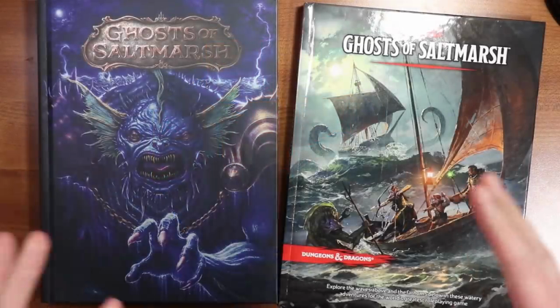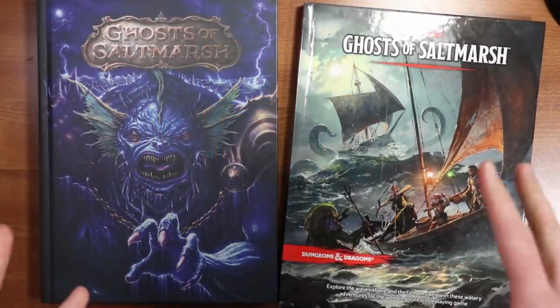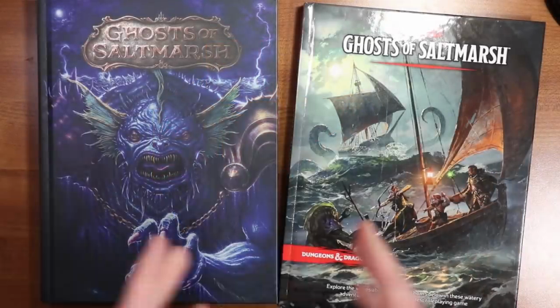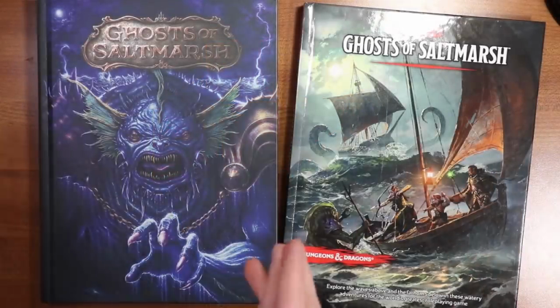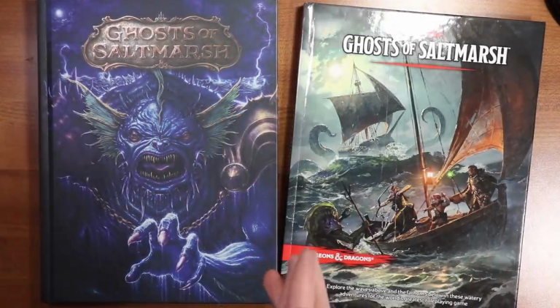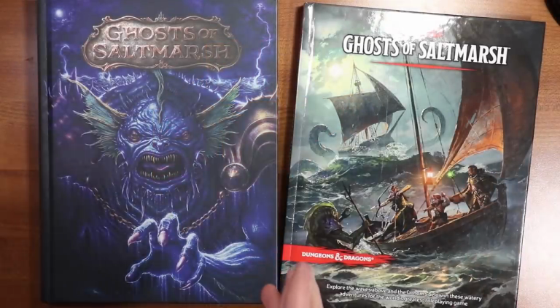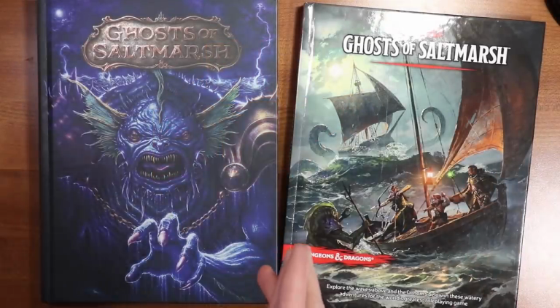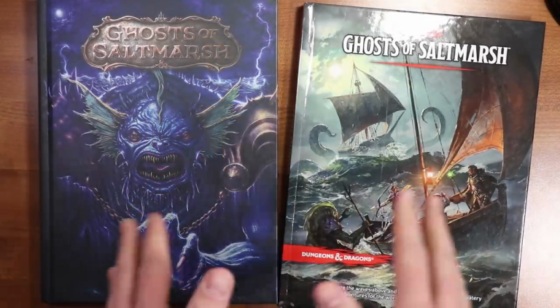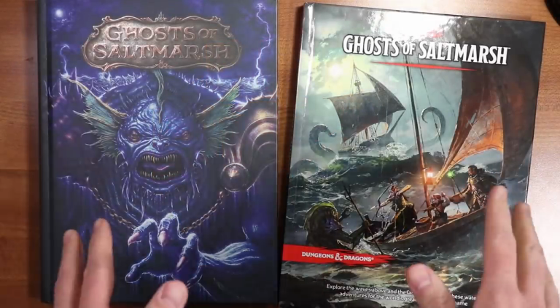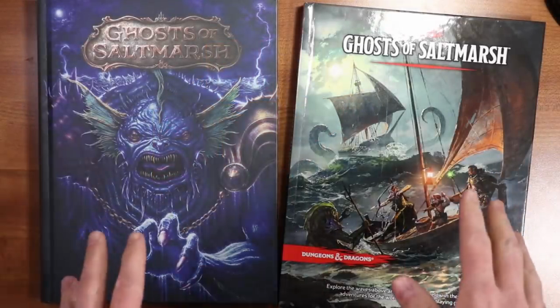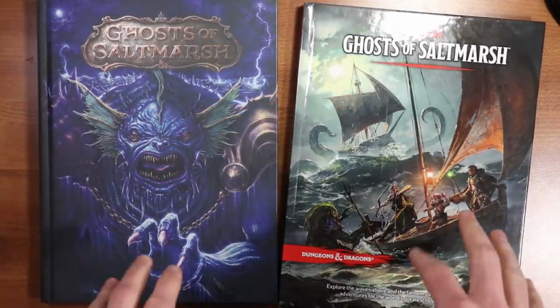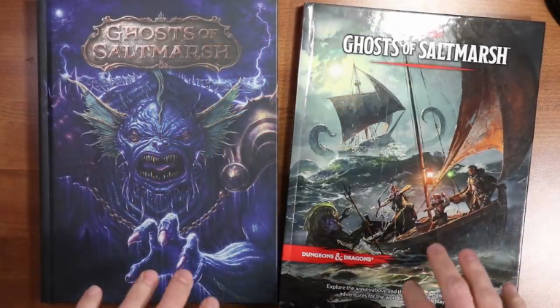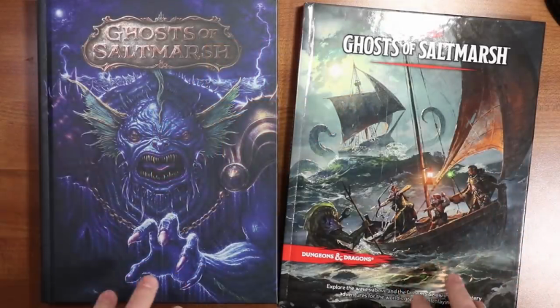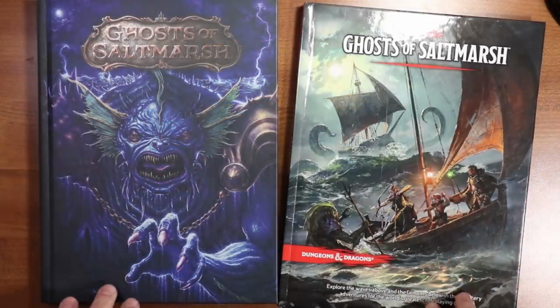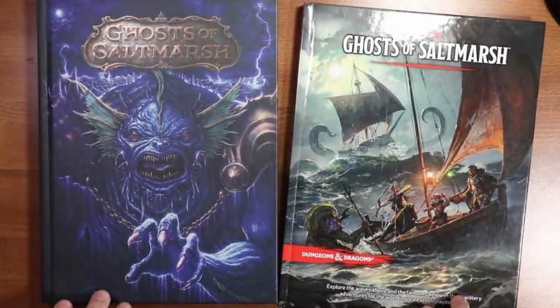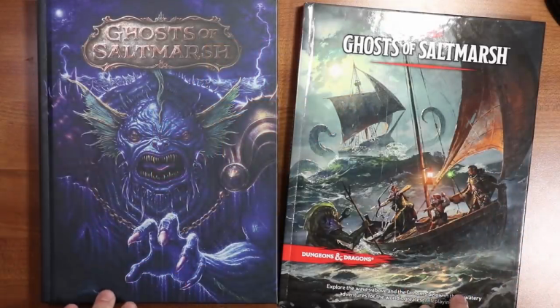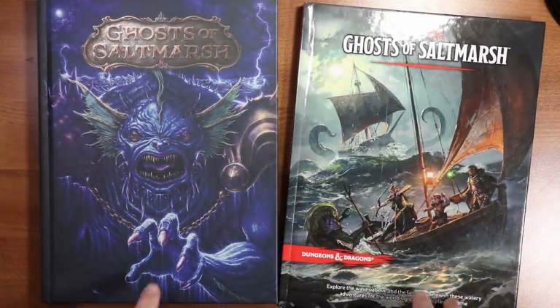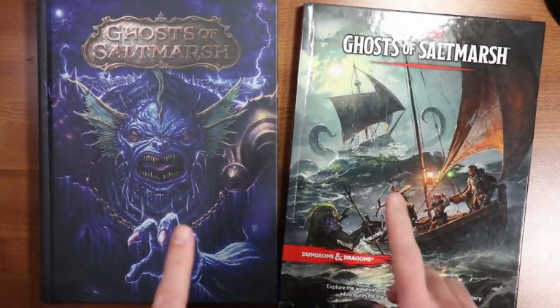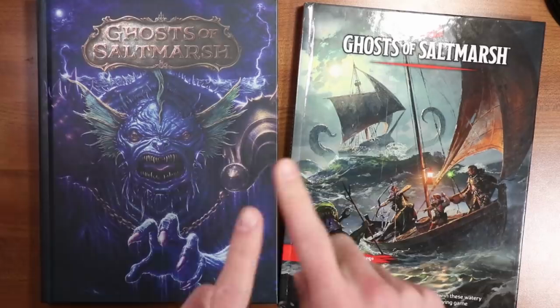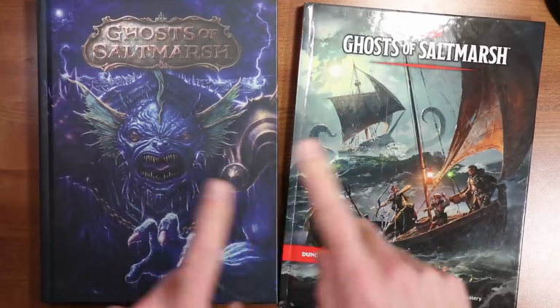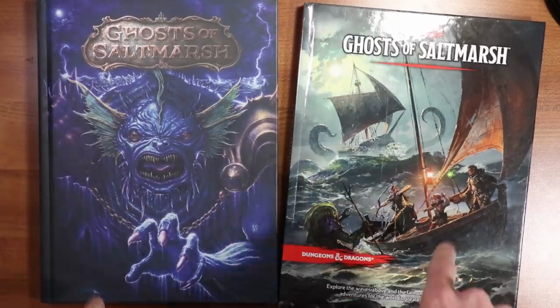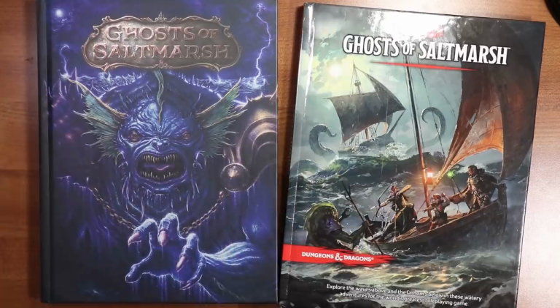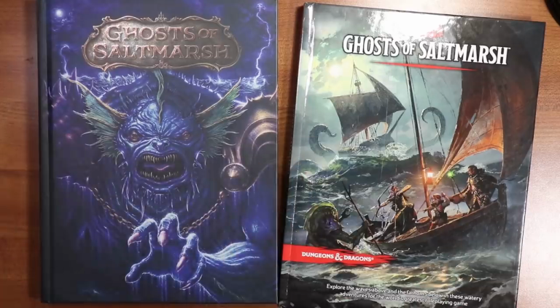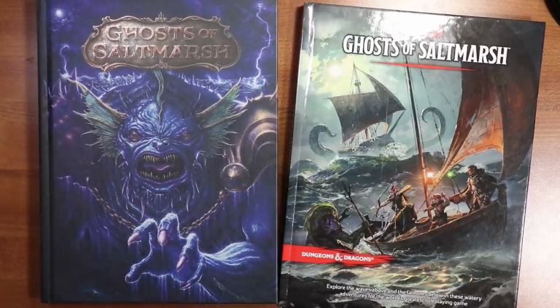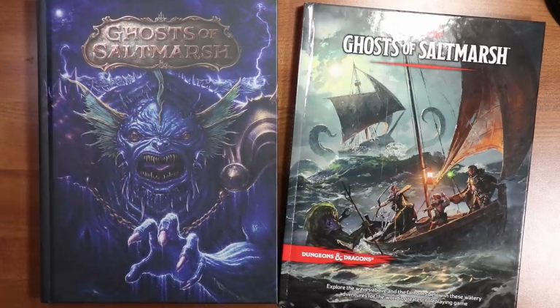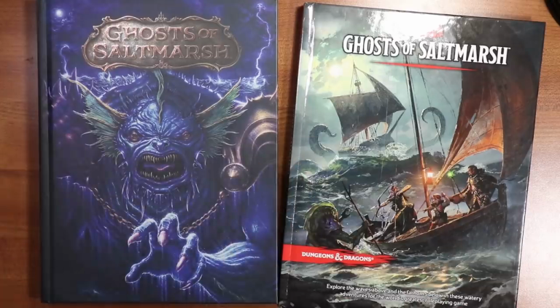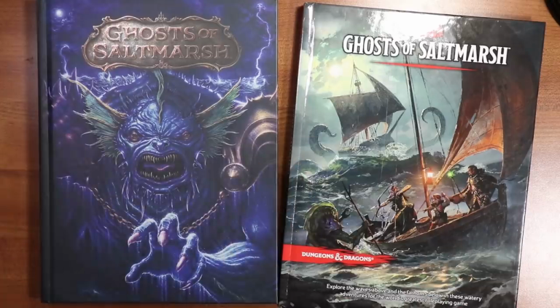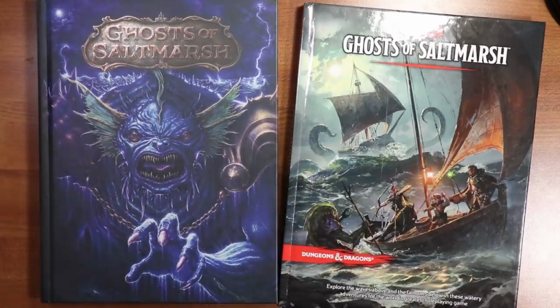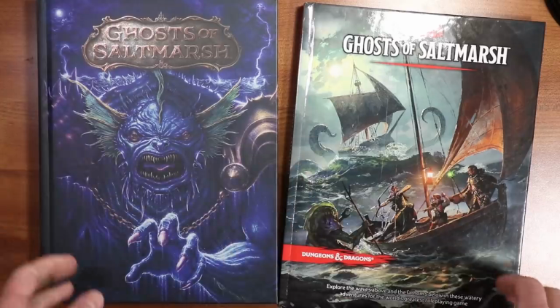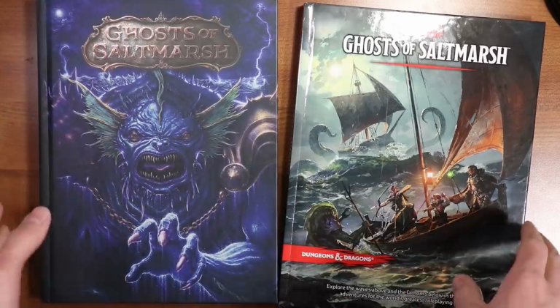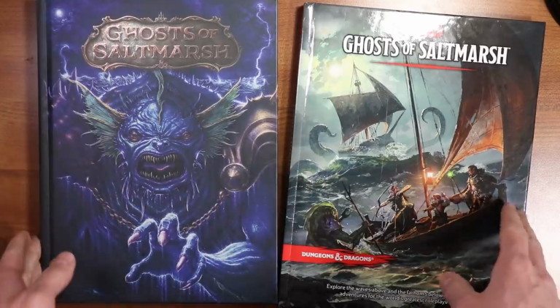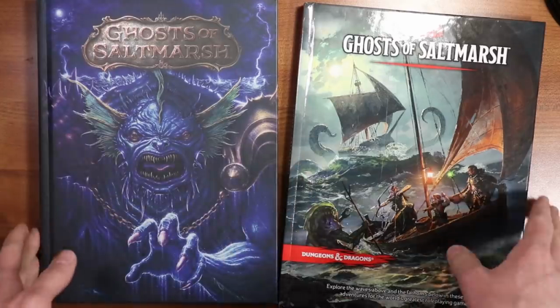All right, everybody. Welcome to WASD20. My name is Nate, and here we go. Ghosts of Saltmarsh — let's jump right in.